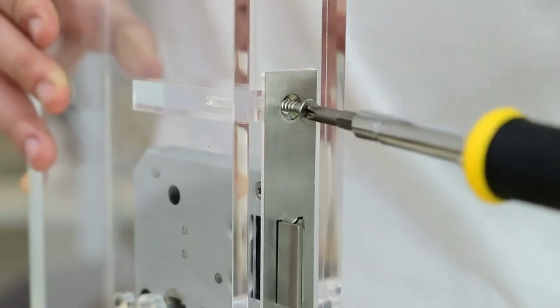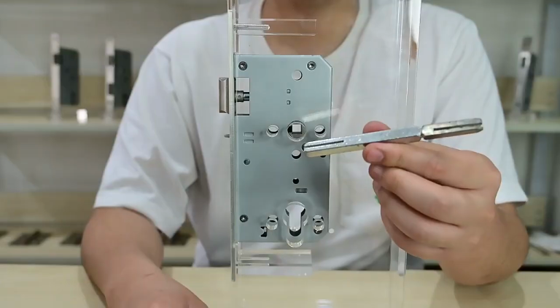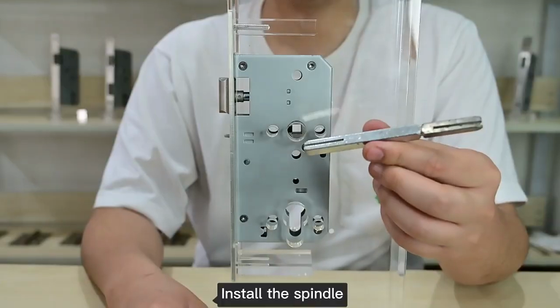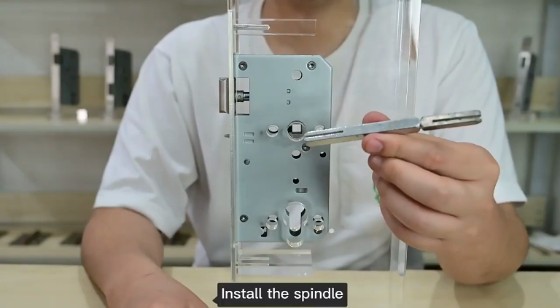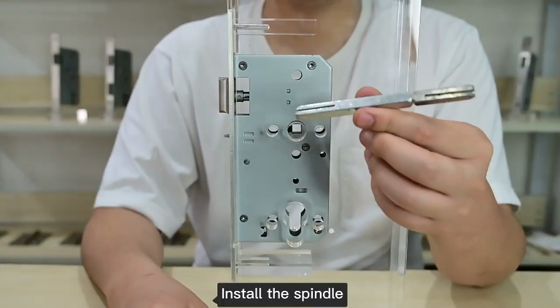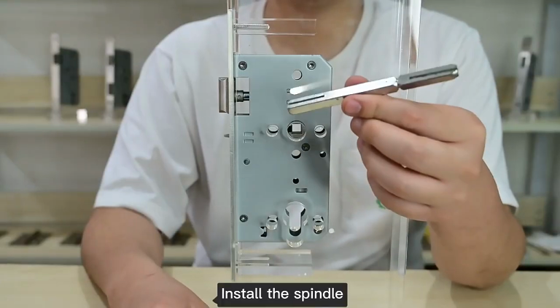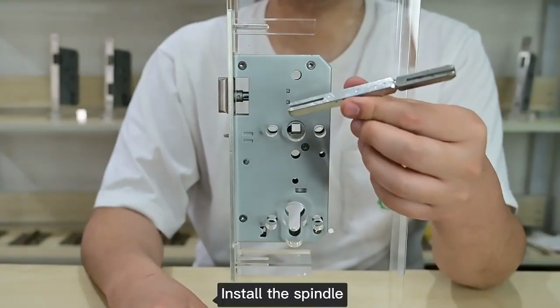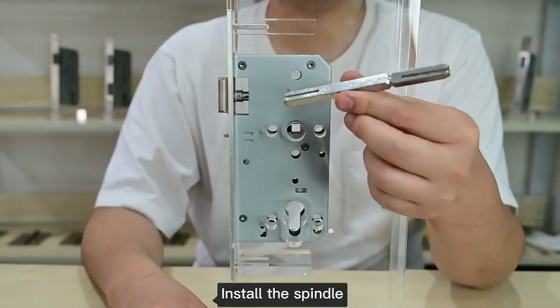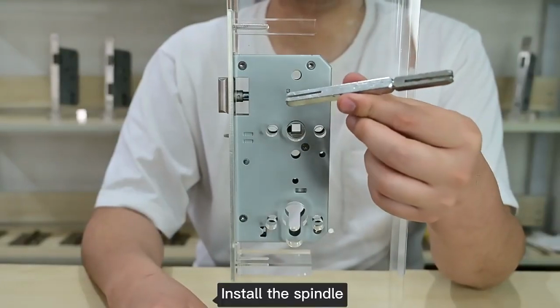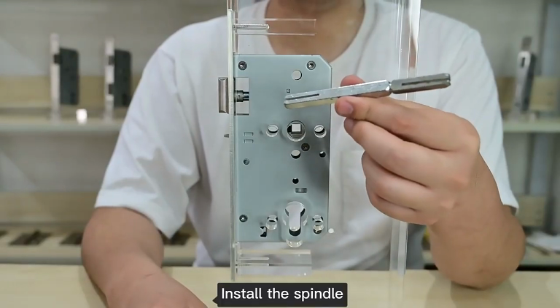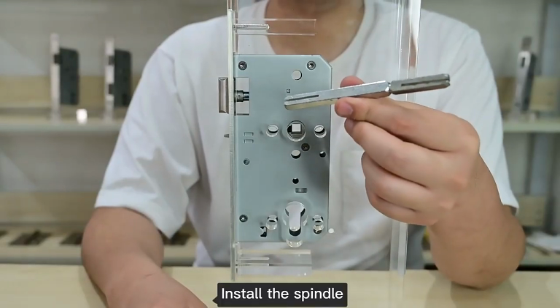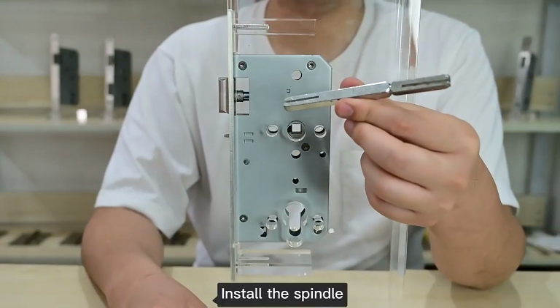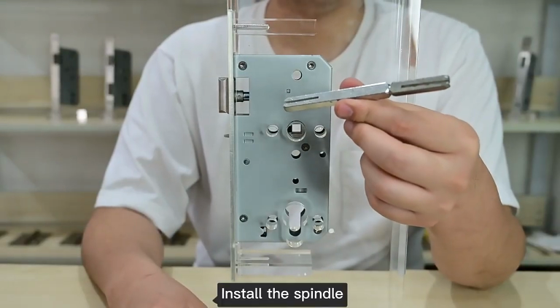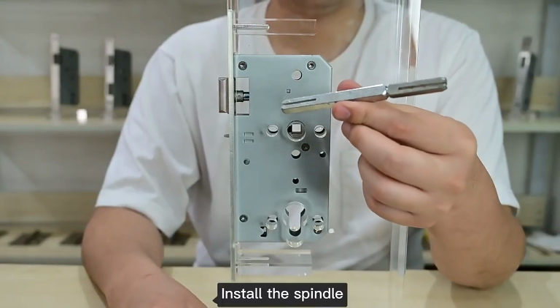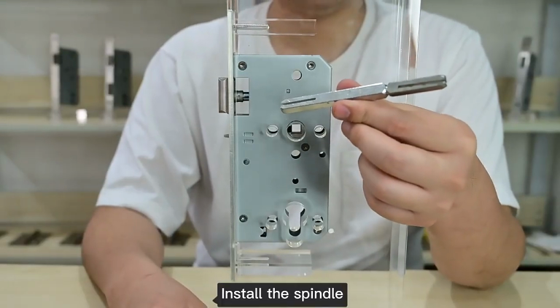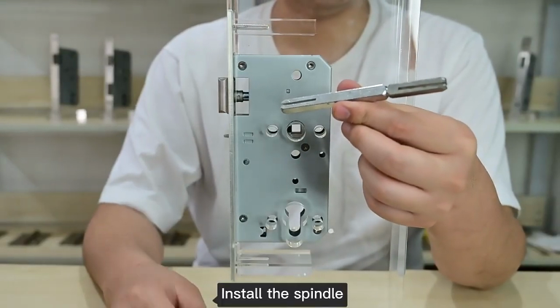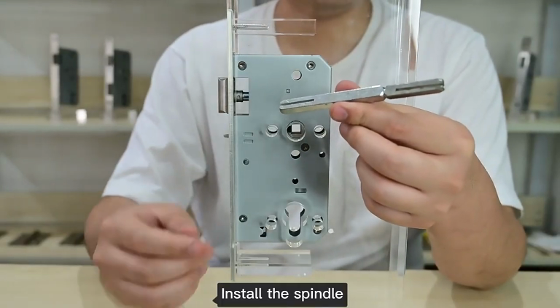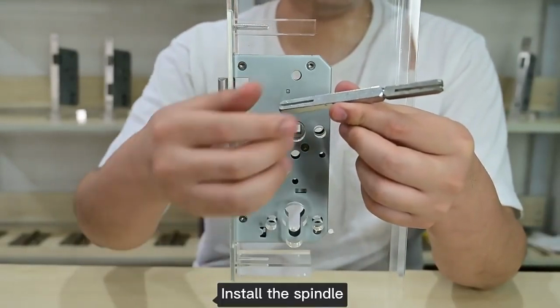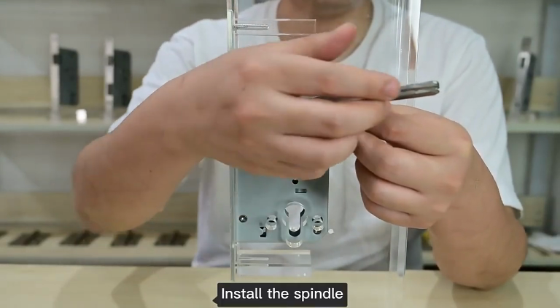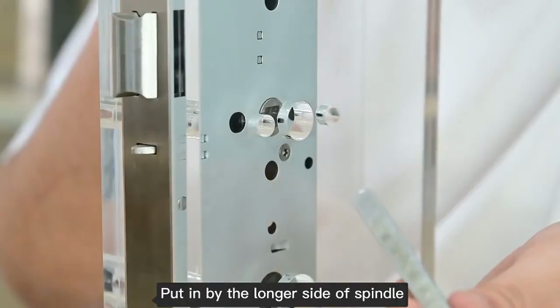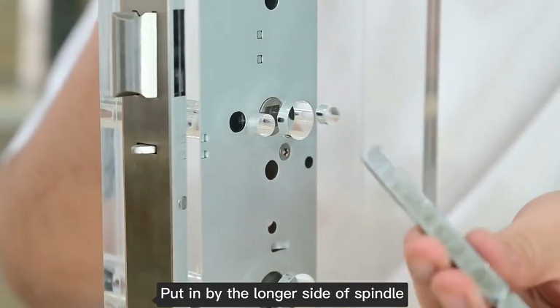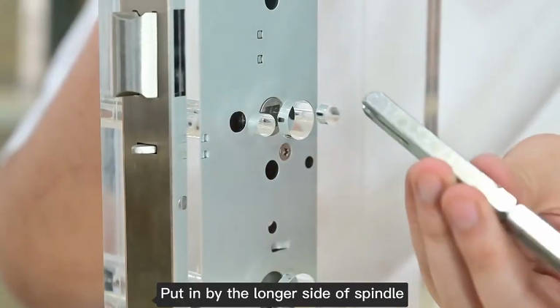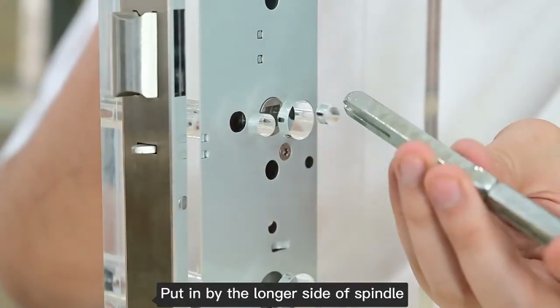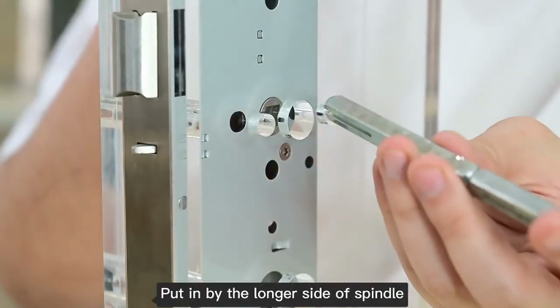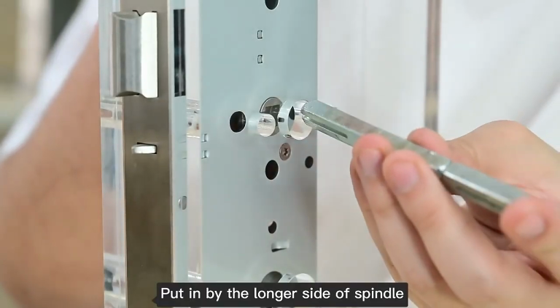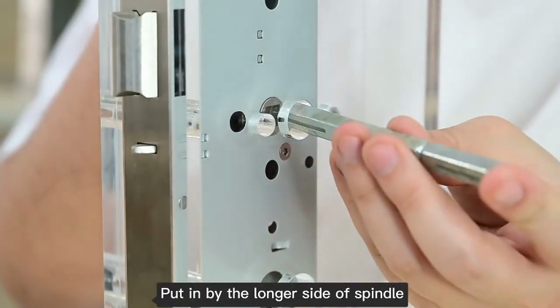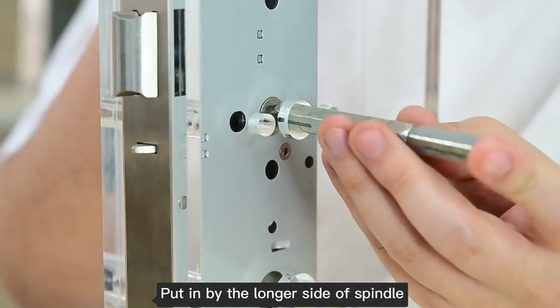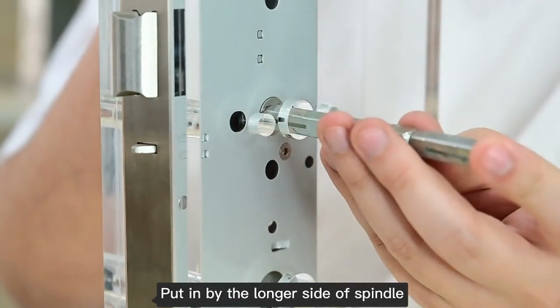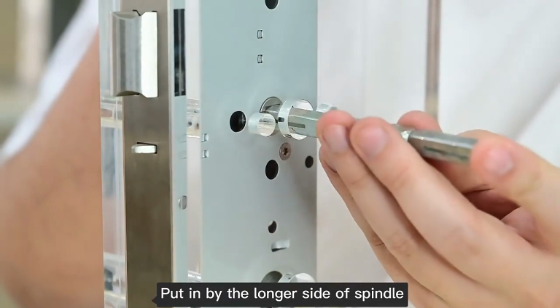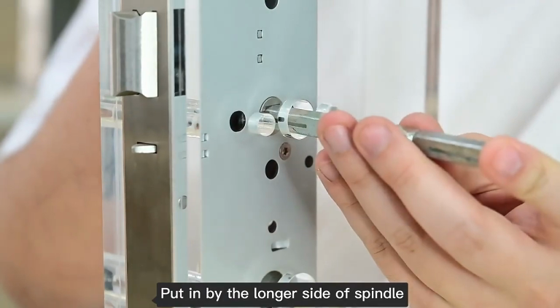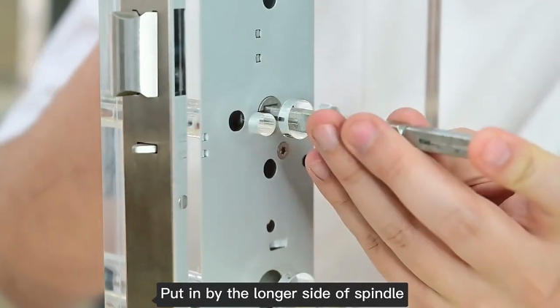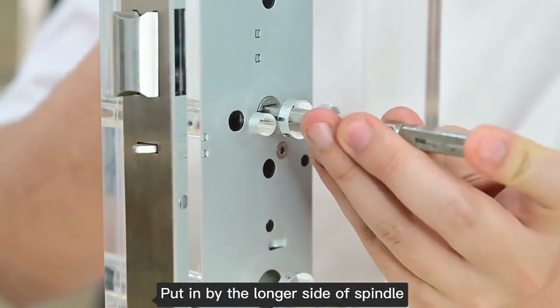Install the spindle, putting it in by the longer side of the spindle.